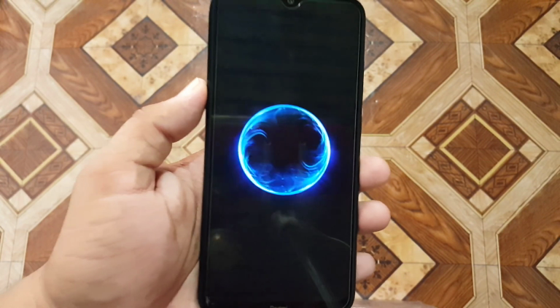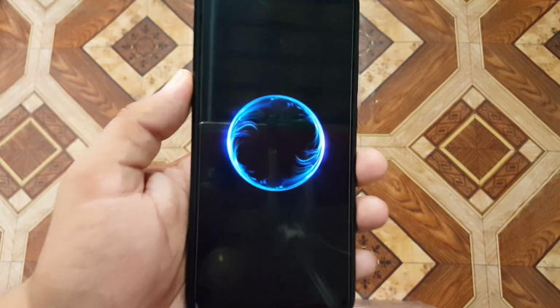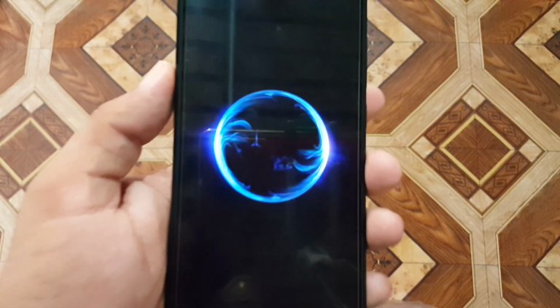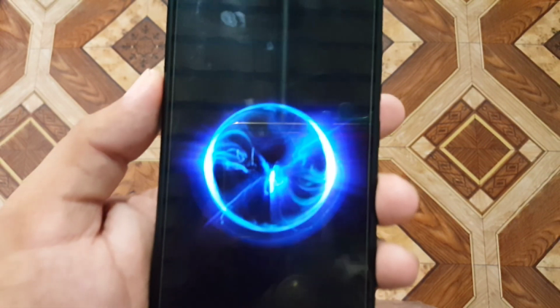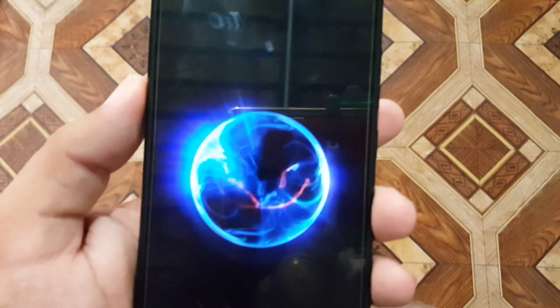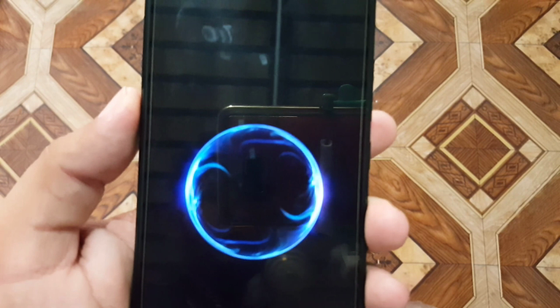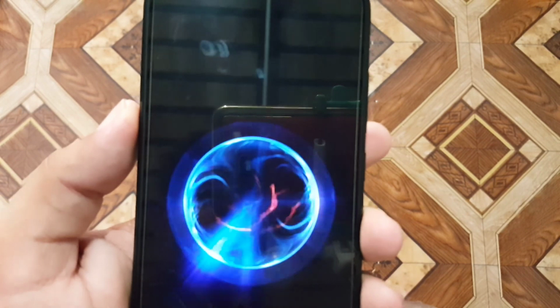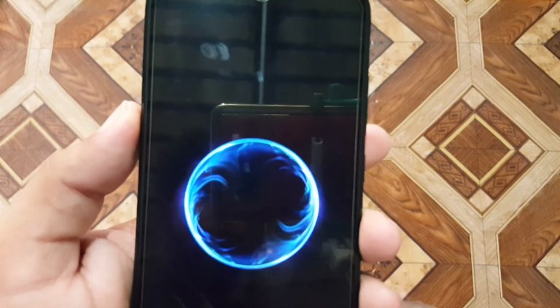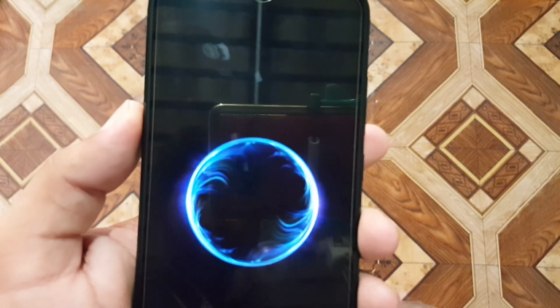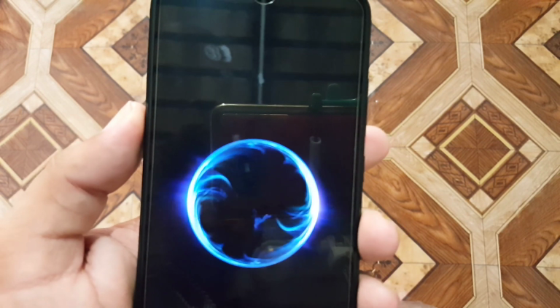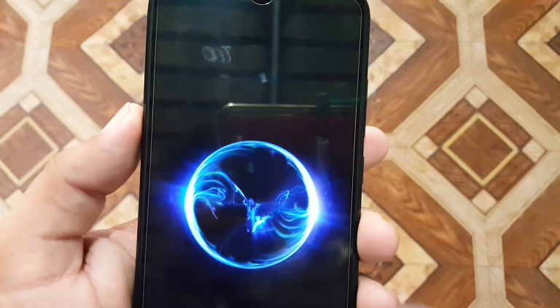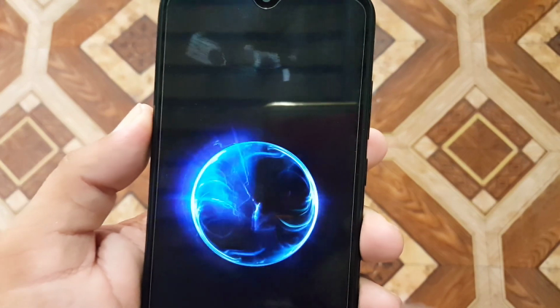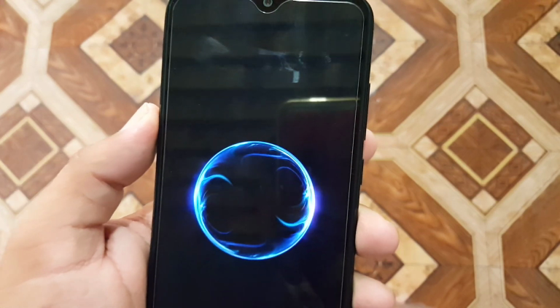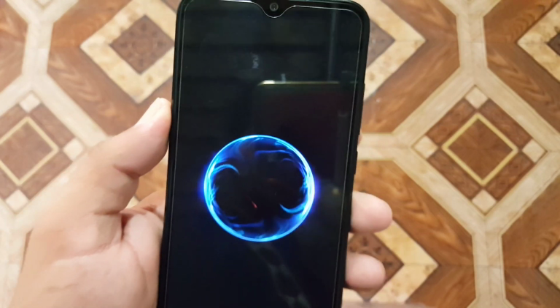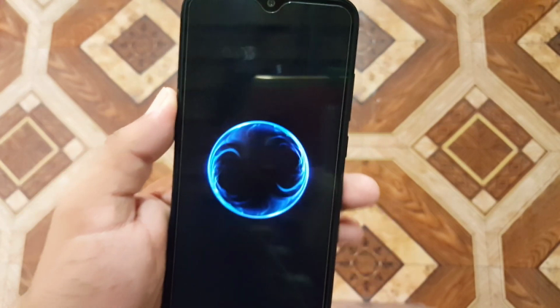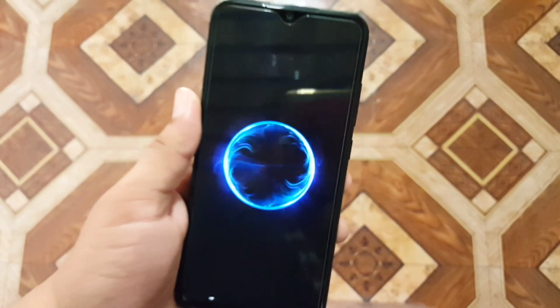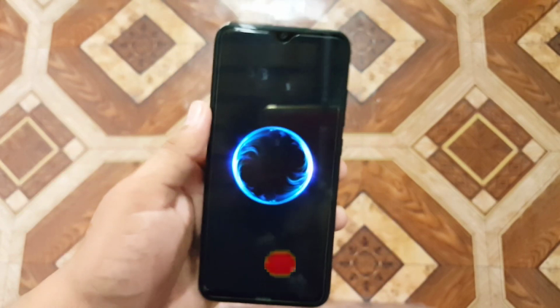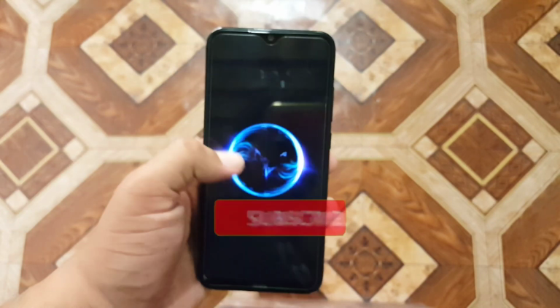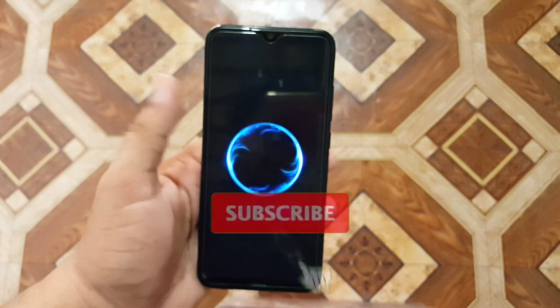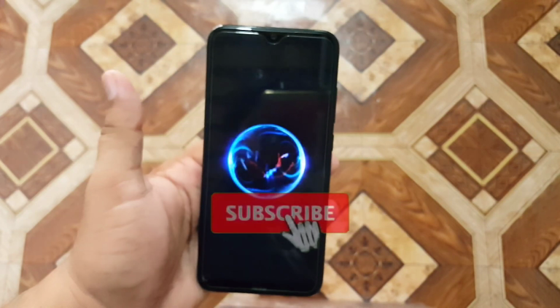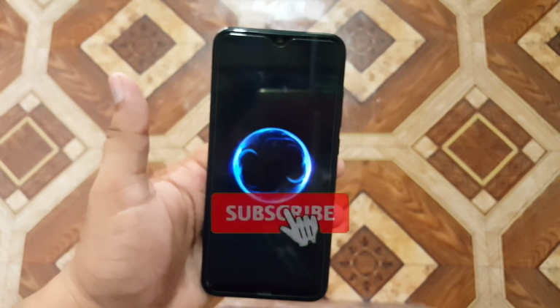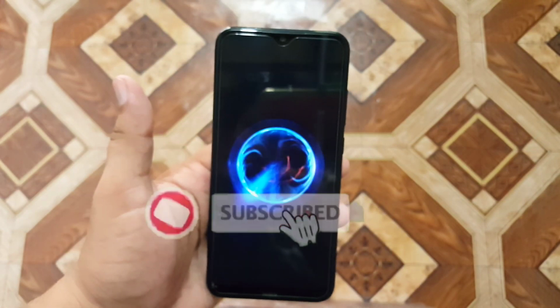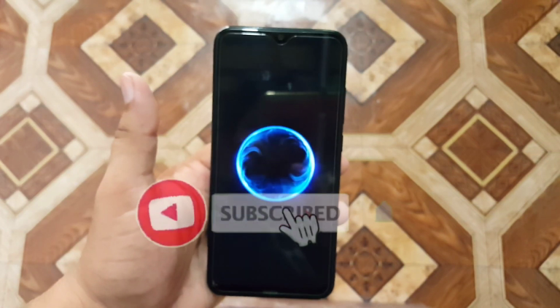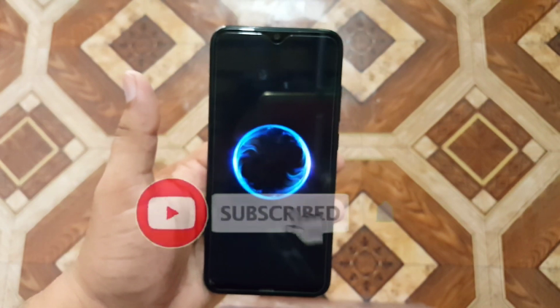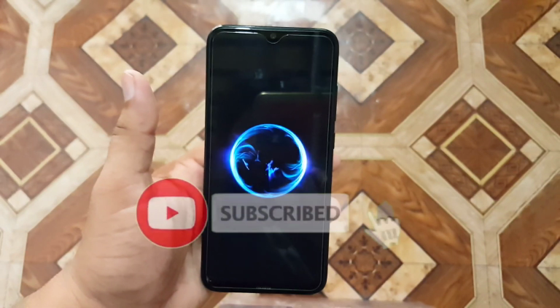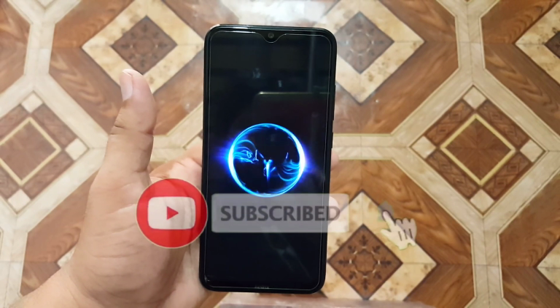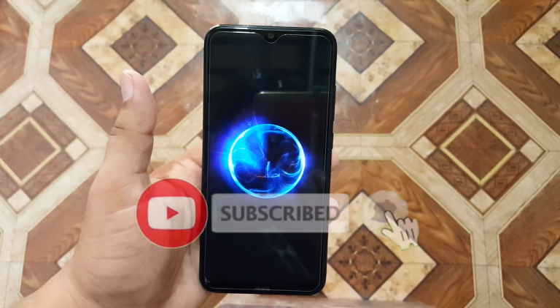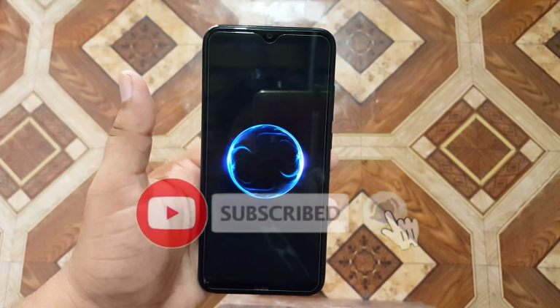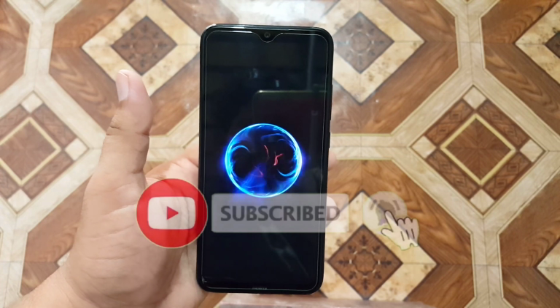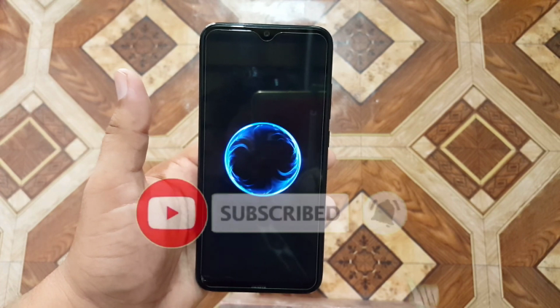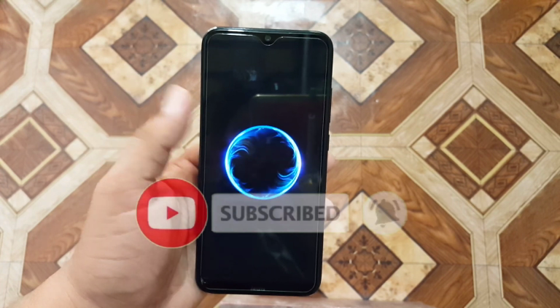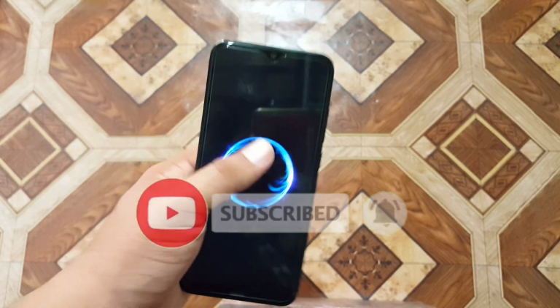Hope you guys liked this video — if you did, hit the like button, don't forget to subscribe to my channel, keep supporting, thanks for watching, peace.